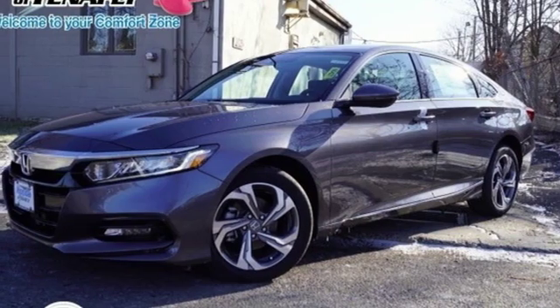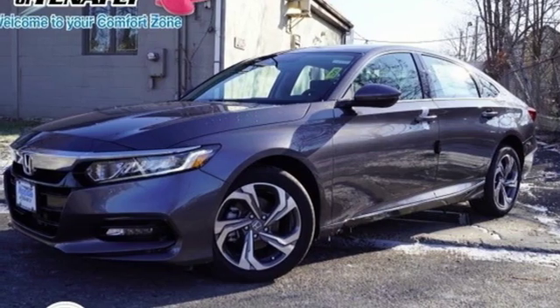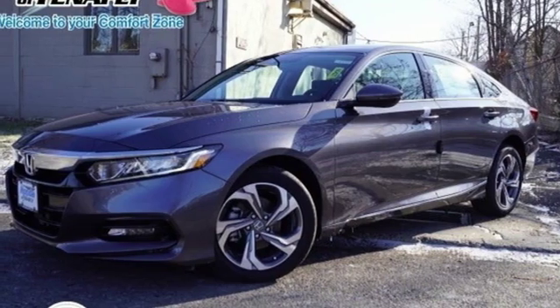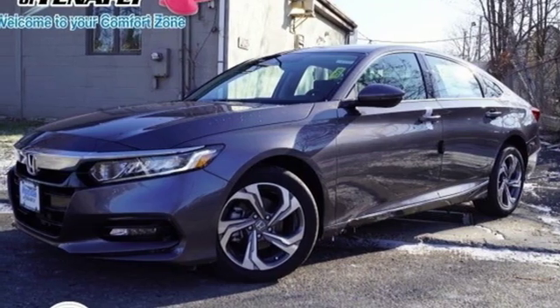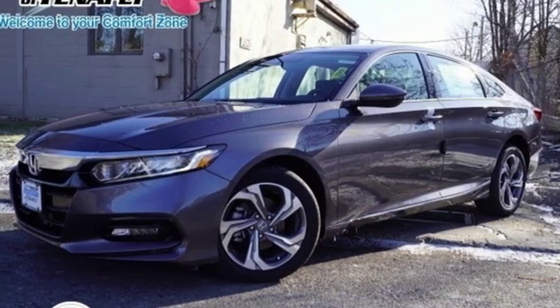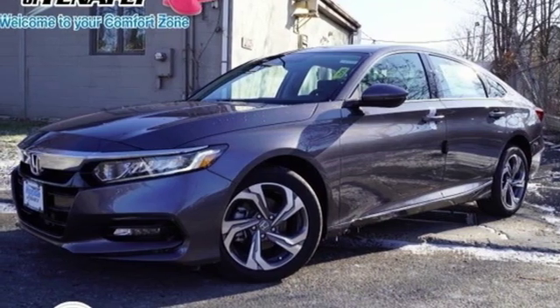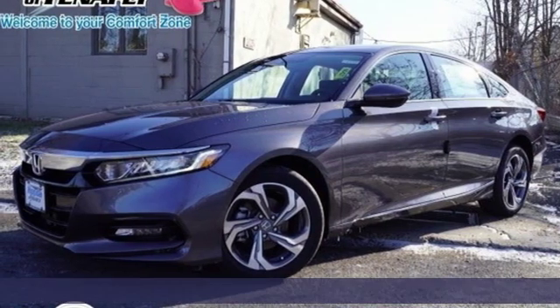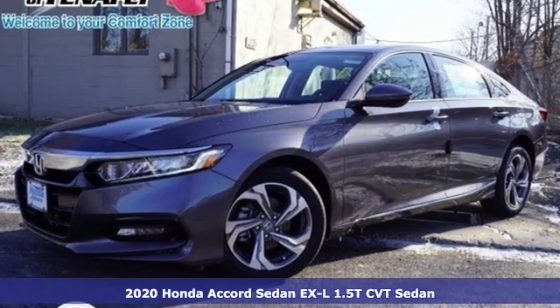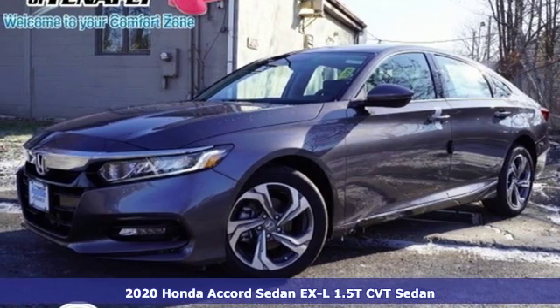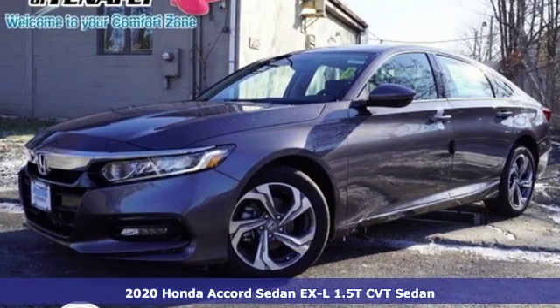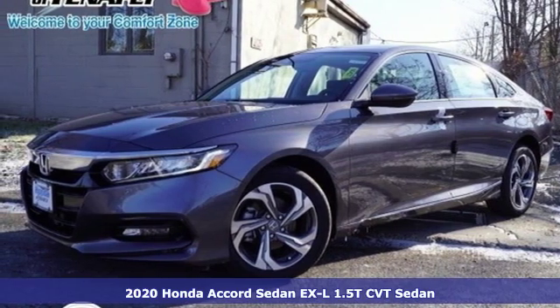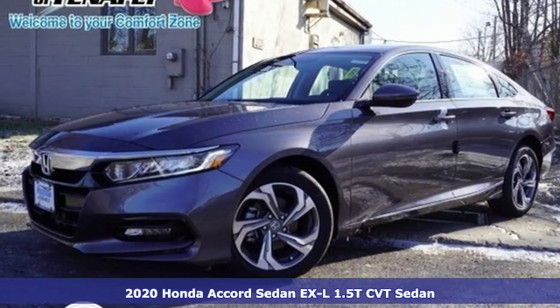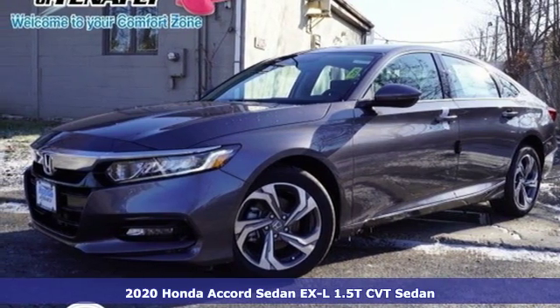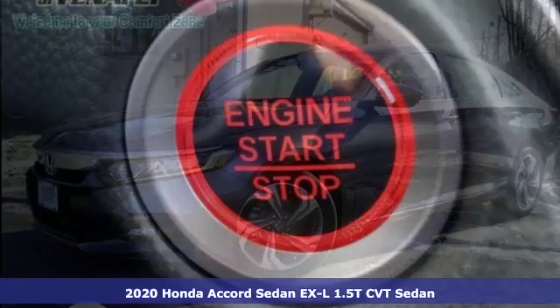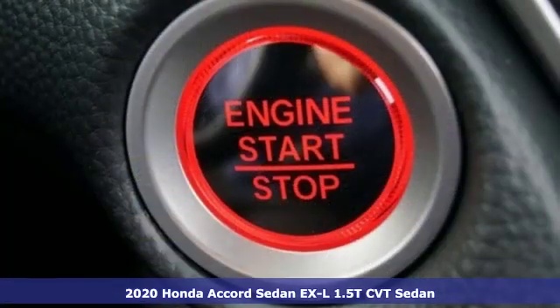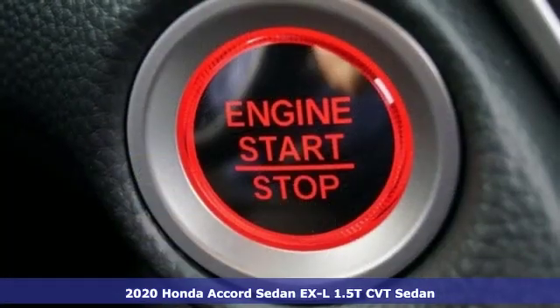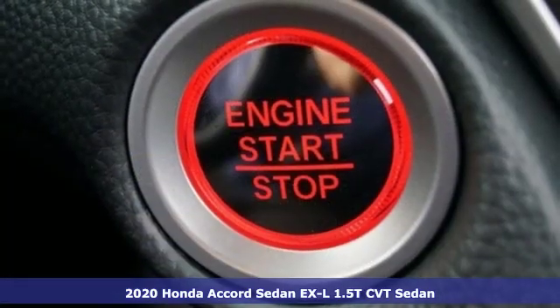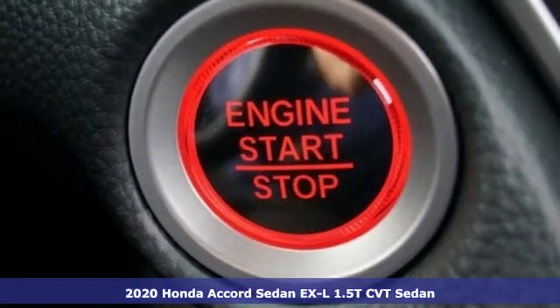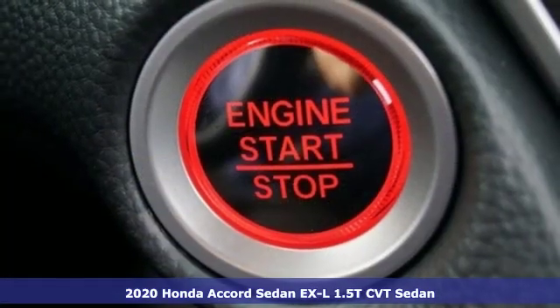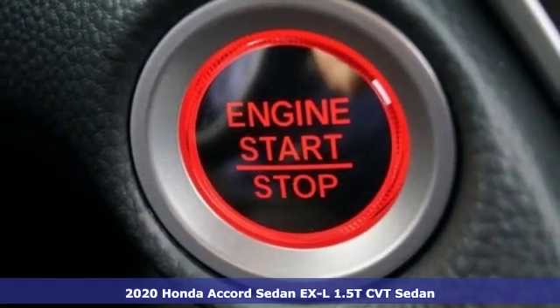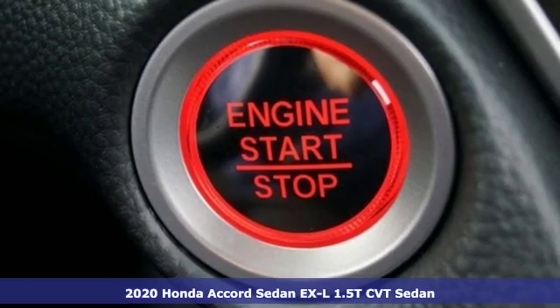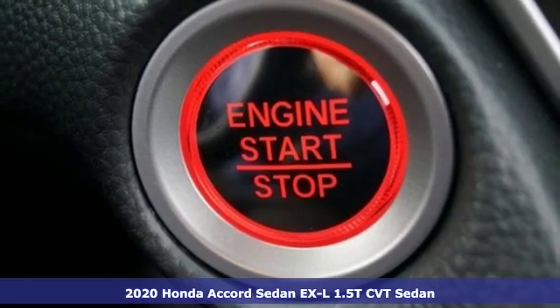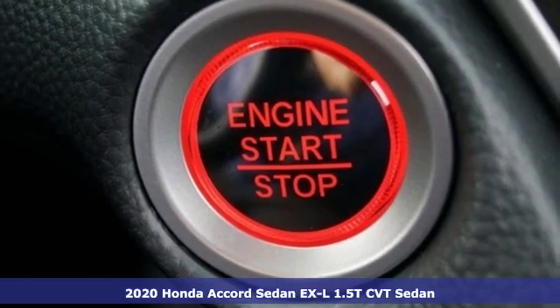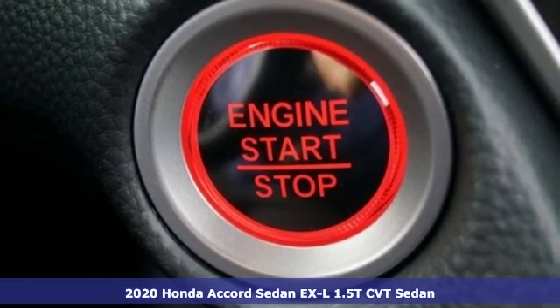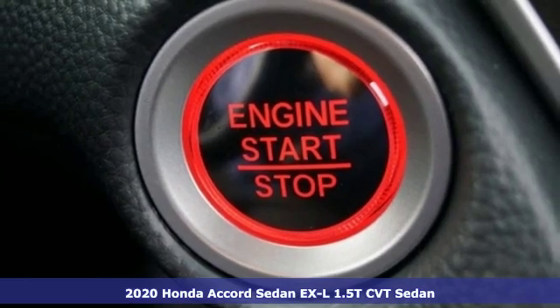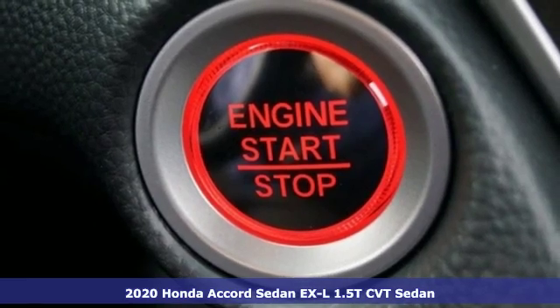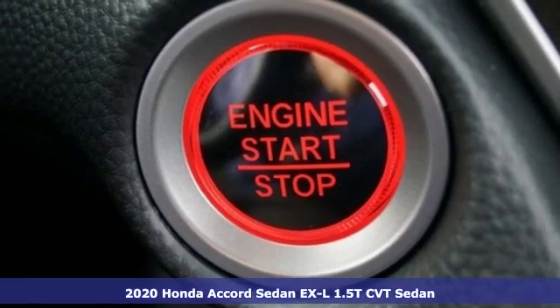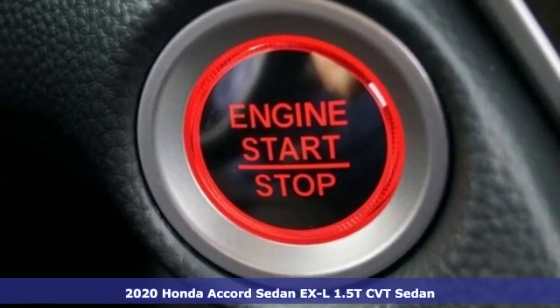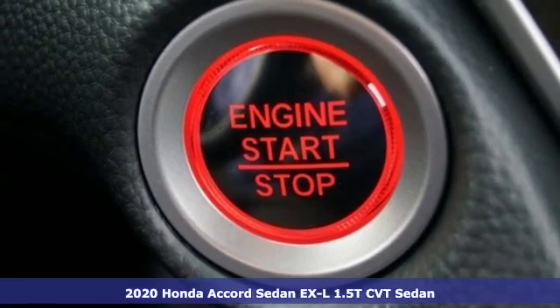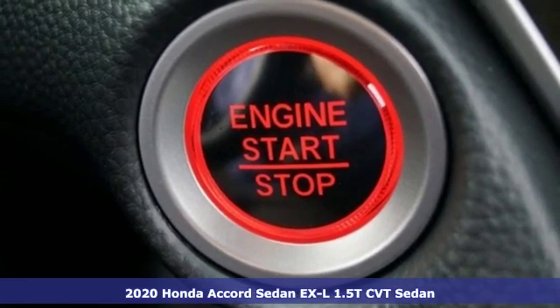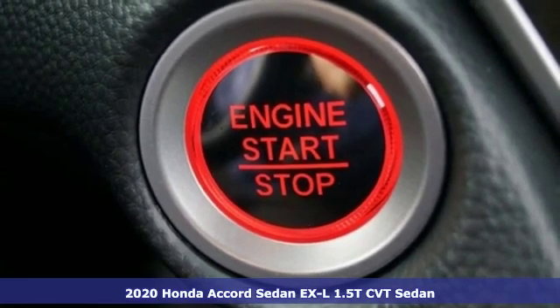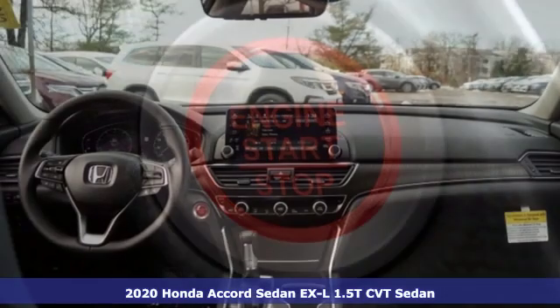It's a new 2020 Honda Accord Sedan. Honda's flagship car isn't just a vehicle, it's a legacy.